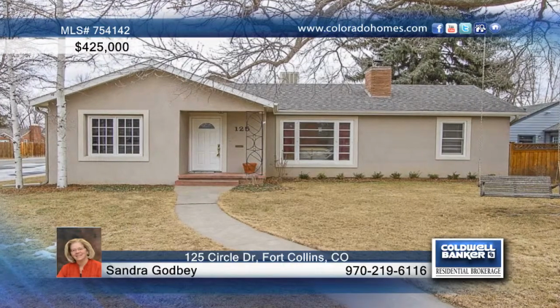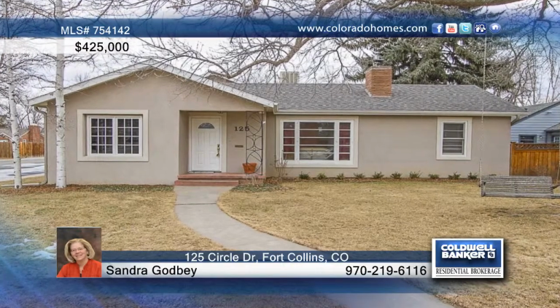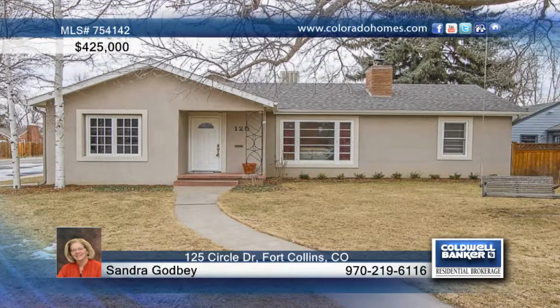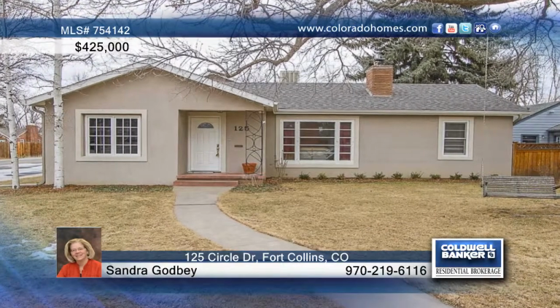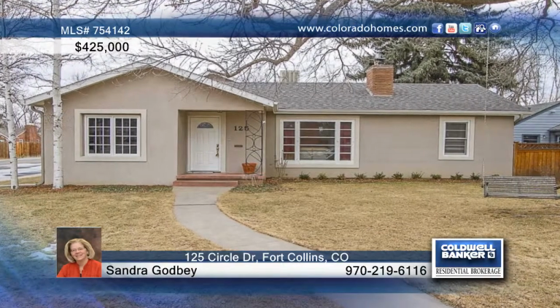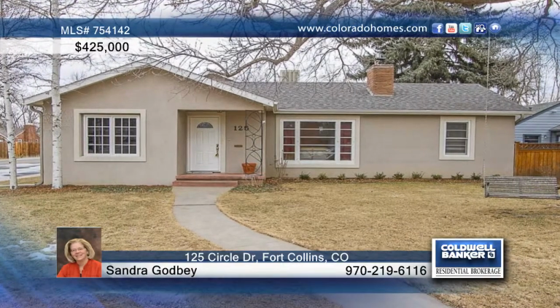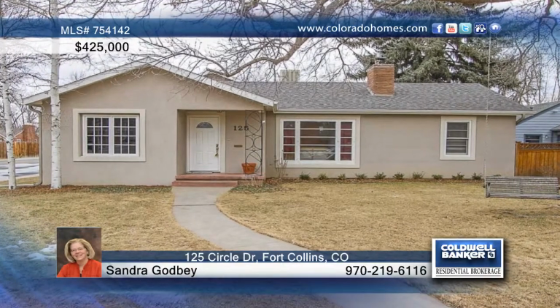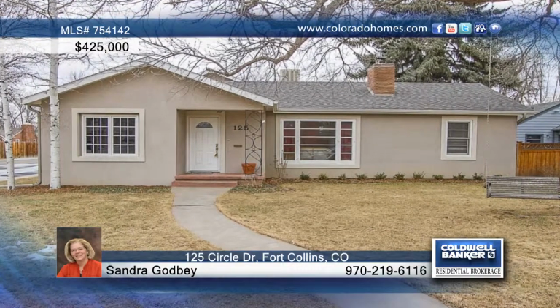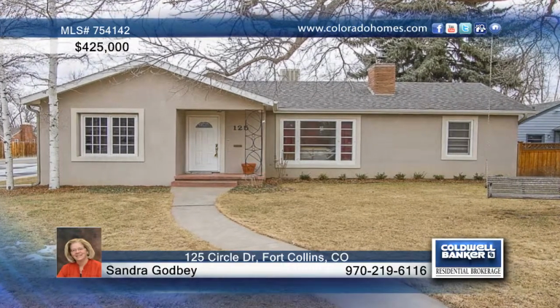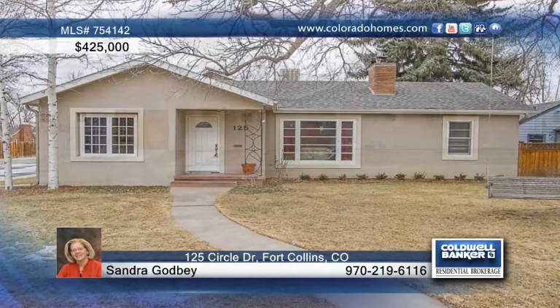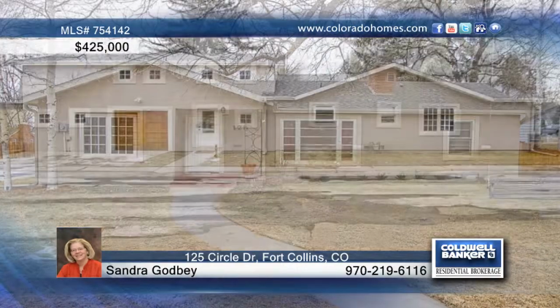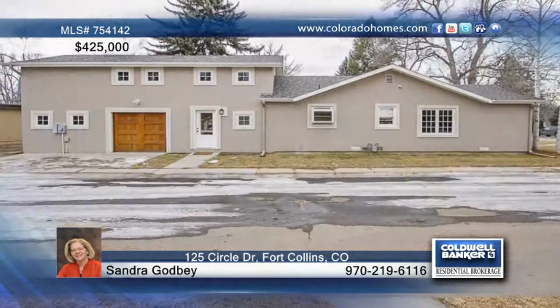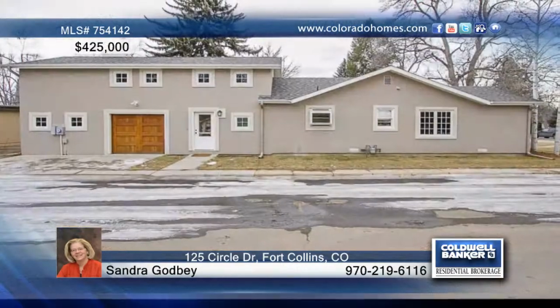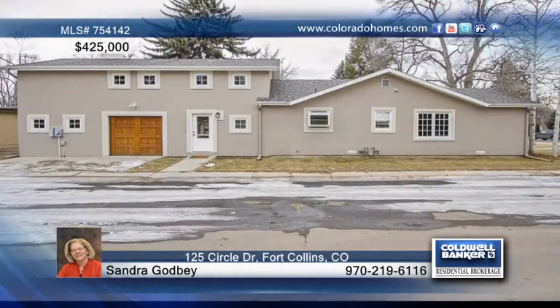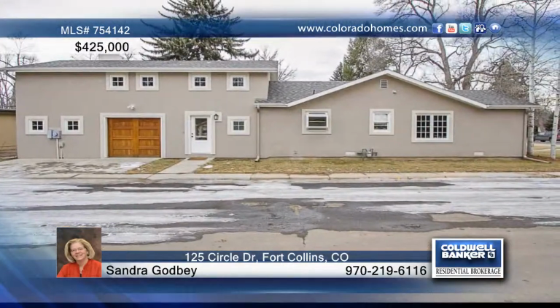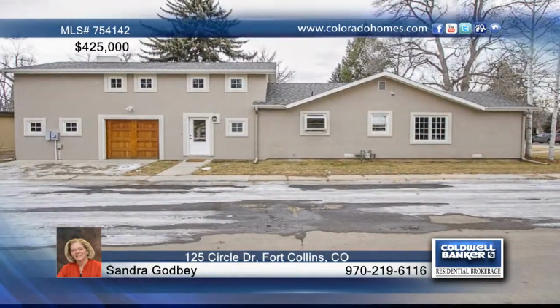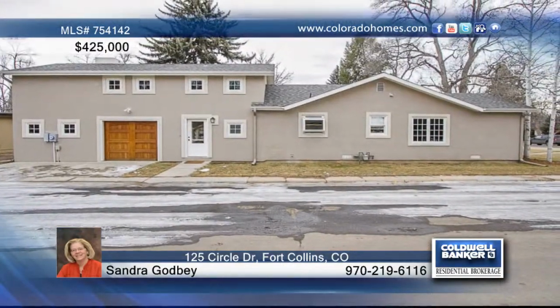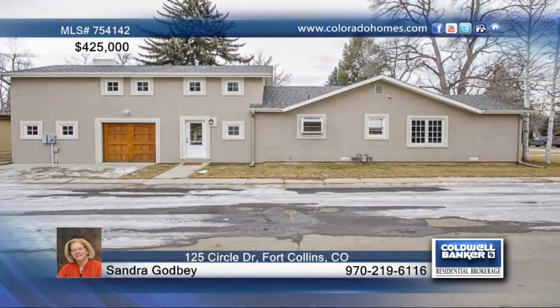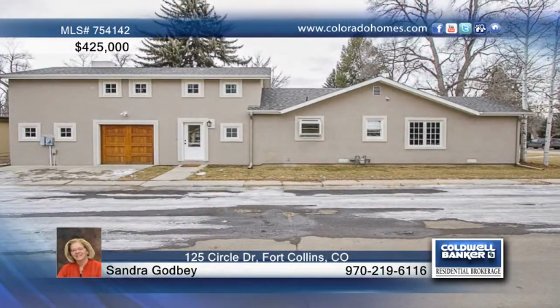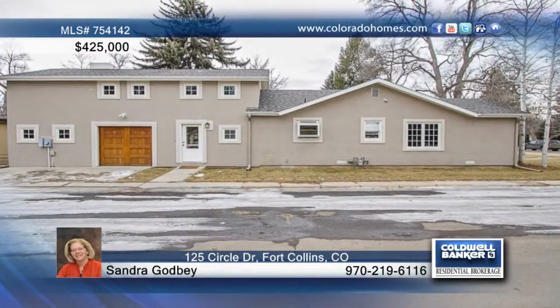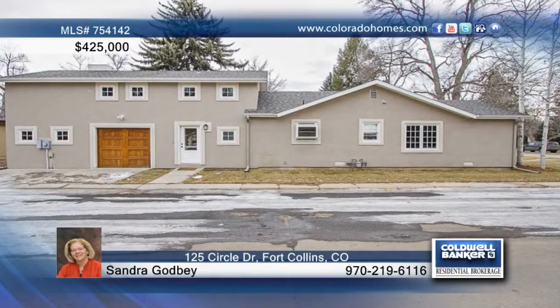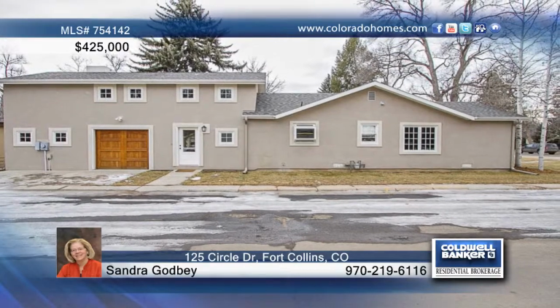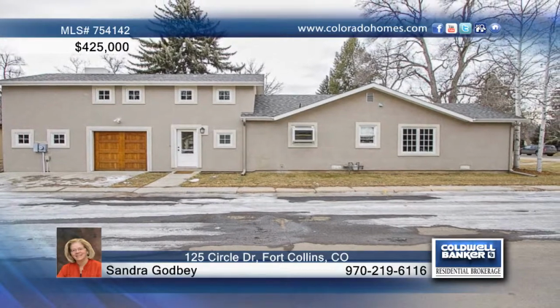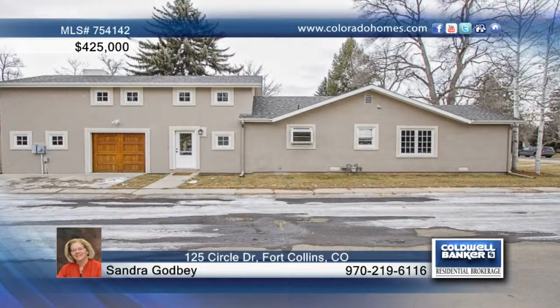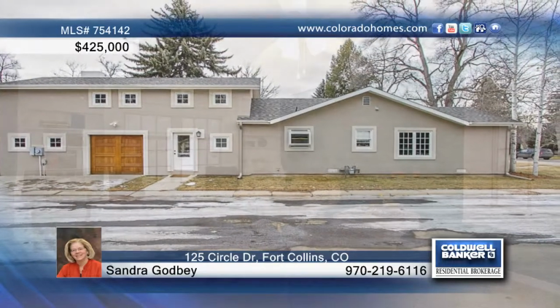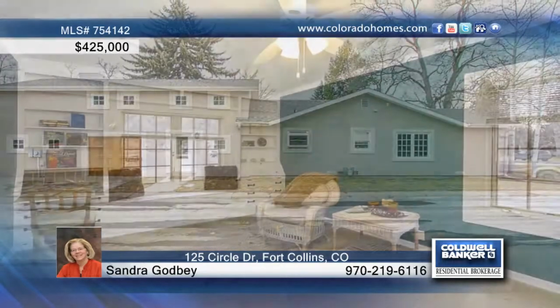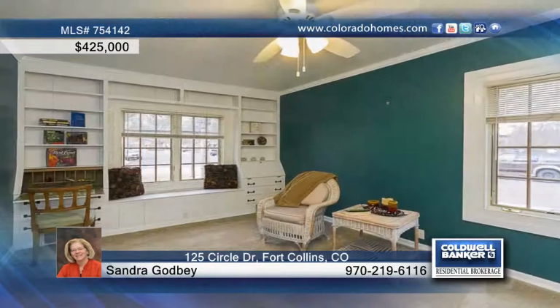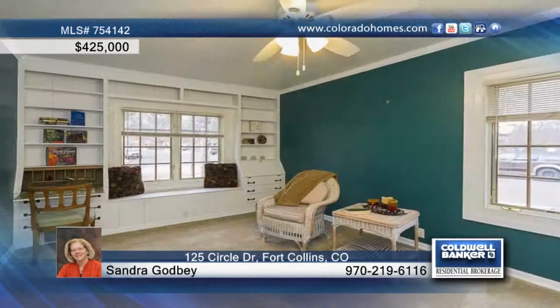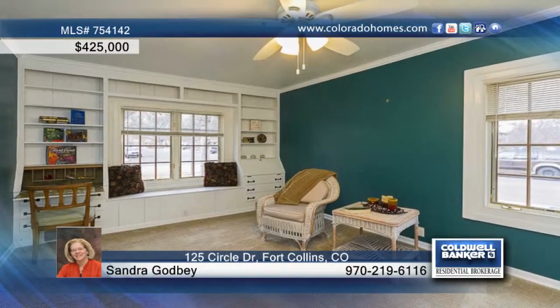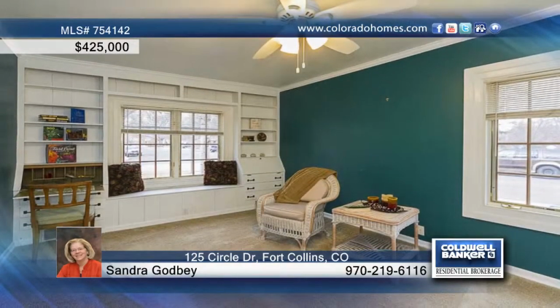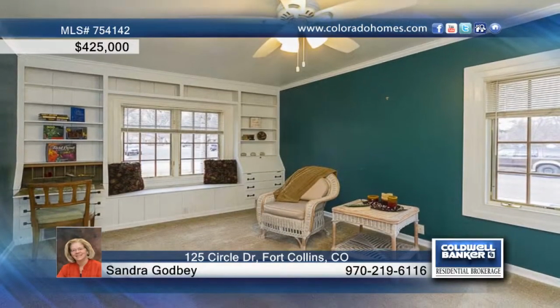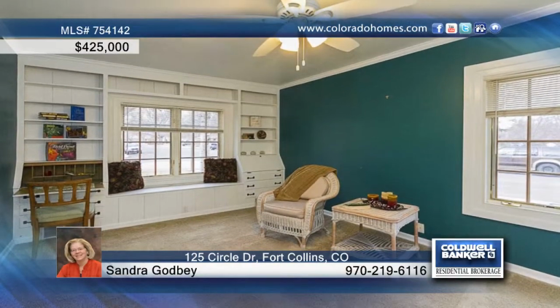This home is situated on a large corner lot with a privacy fence in the backyard, two sheds and a large deck for your enjoyment.